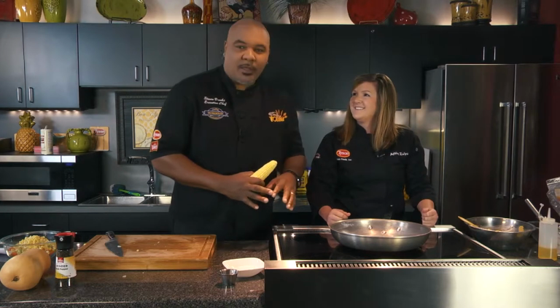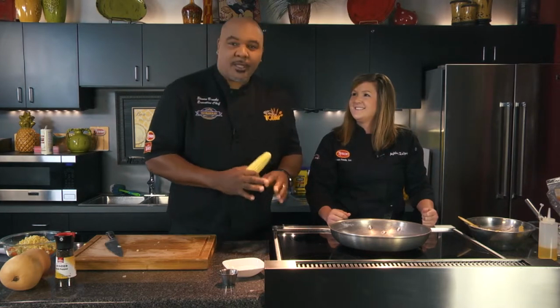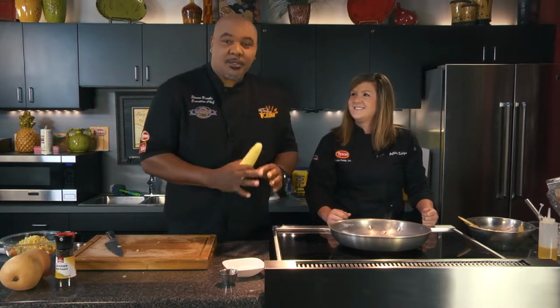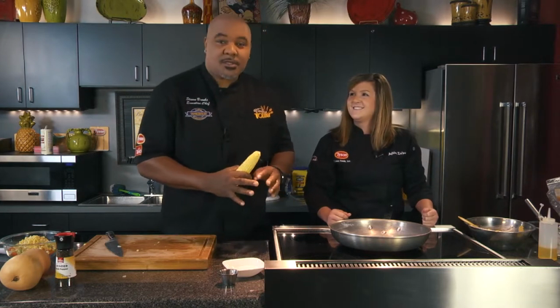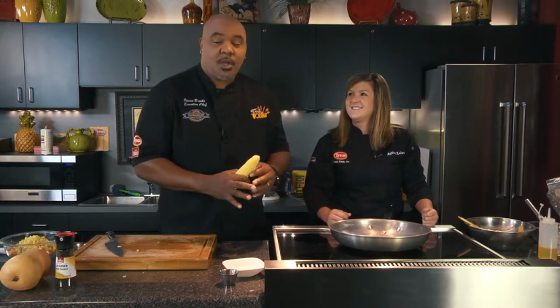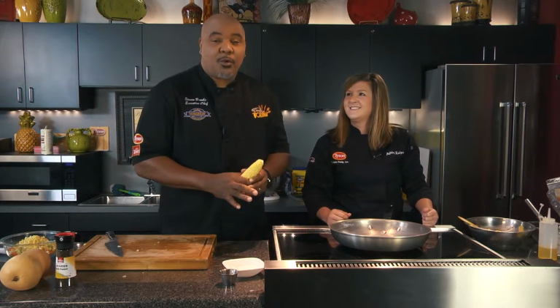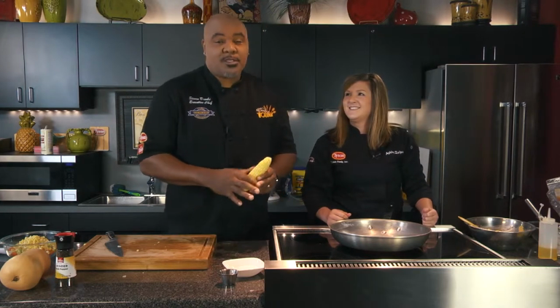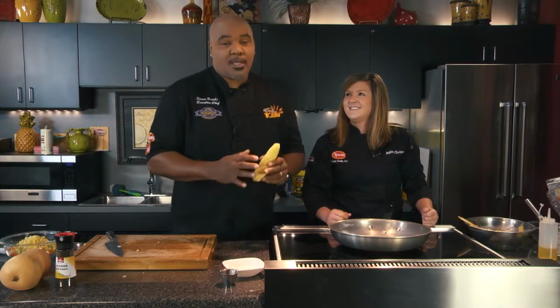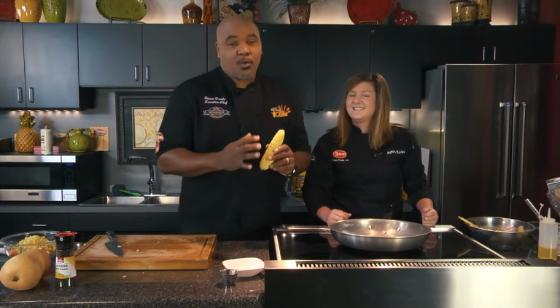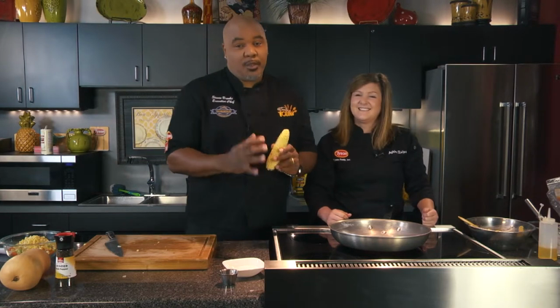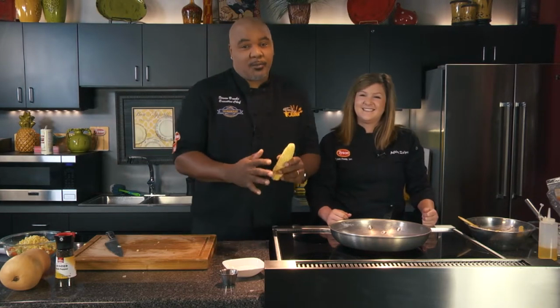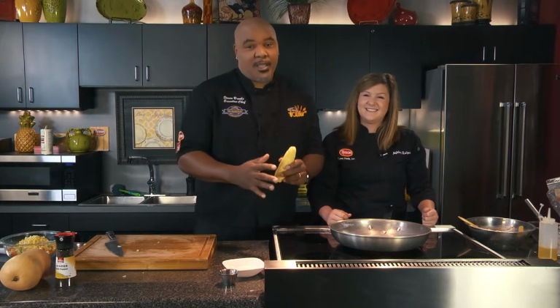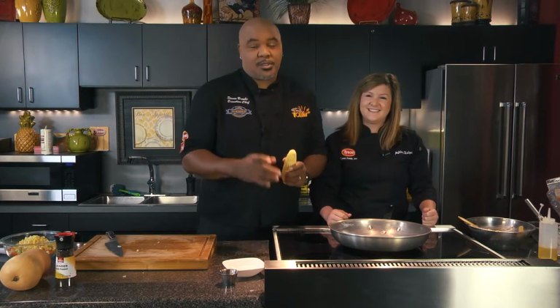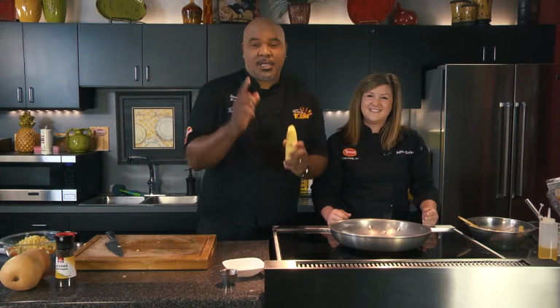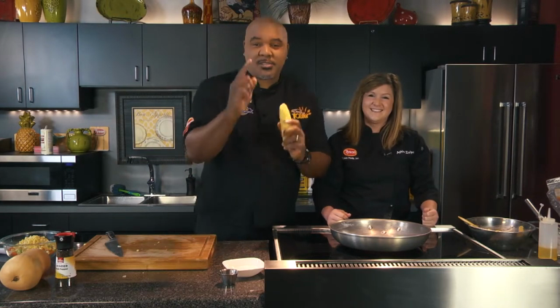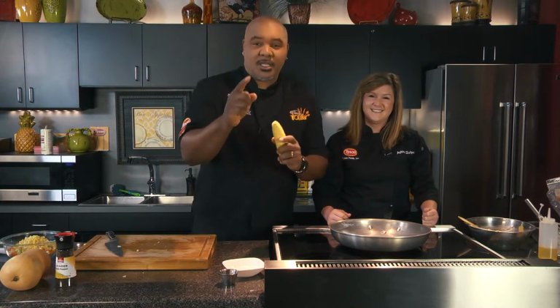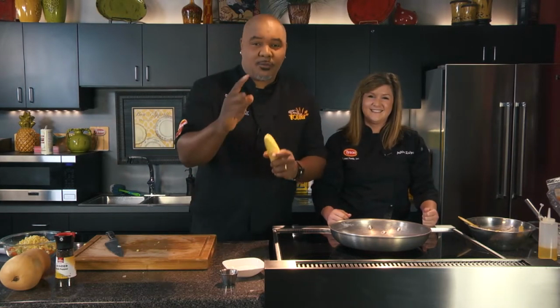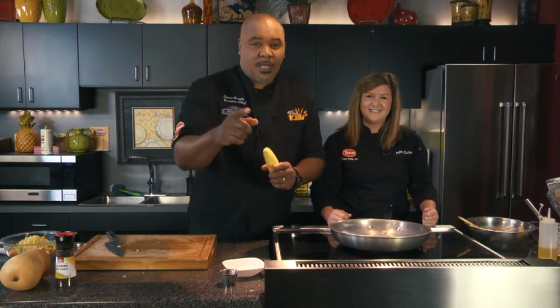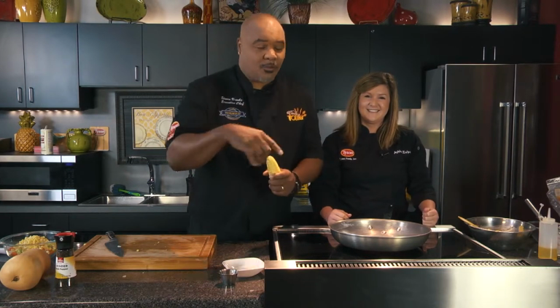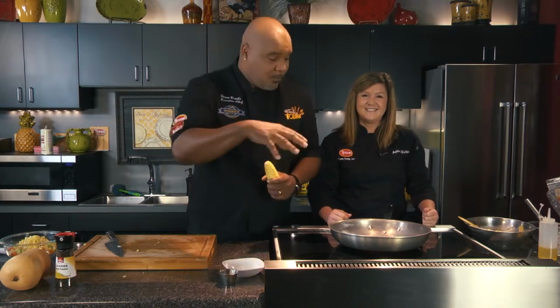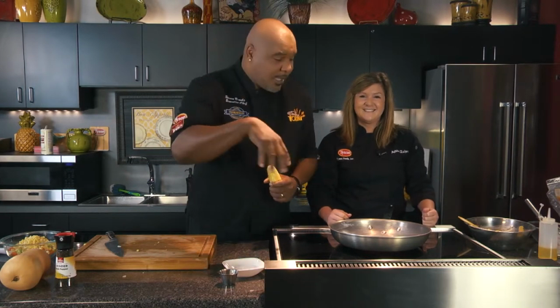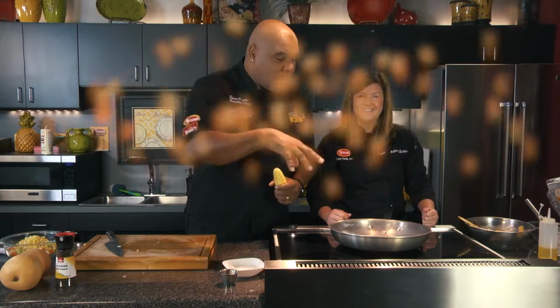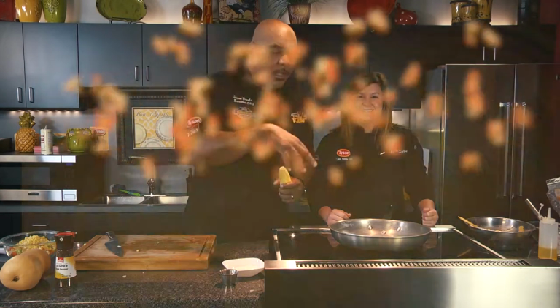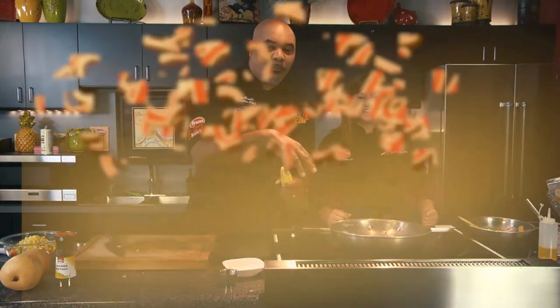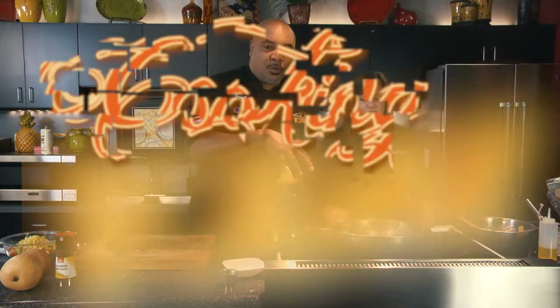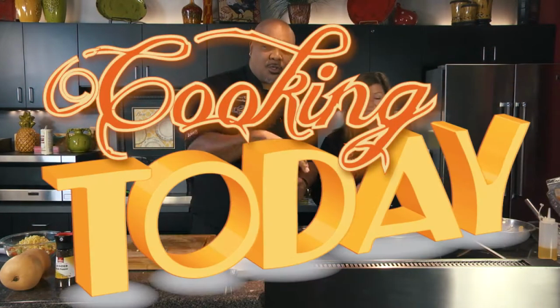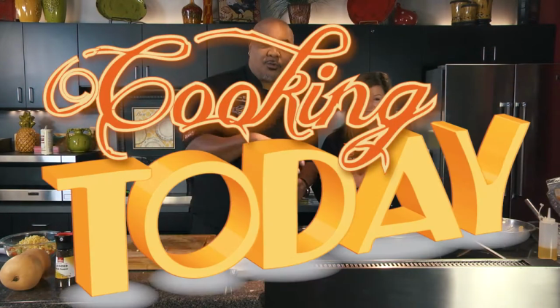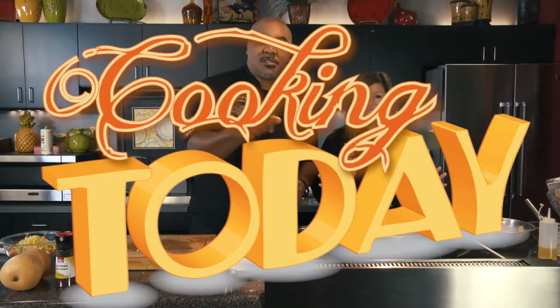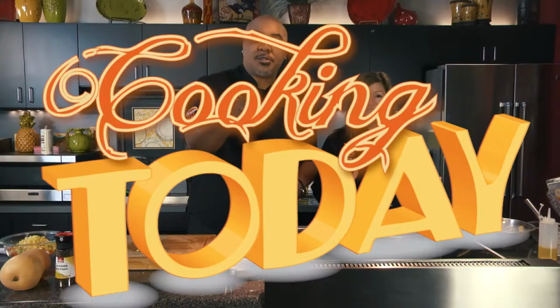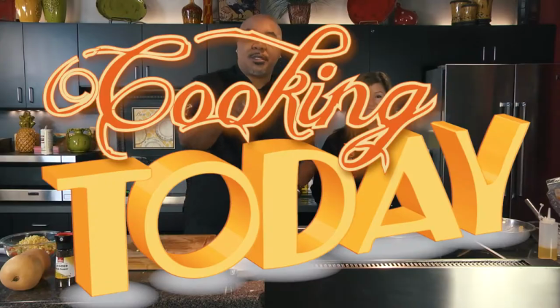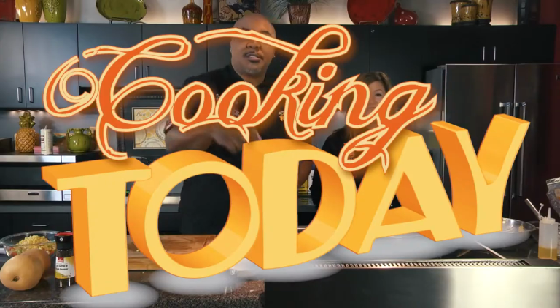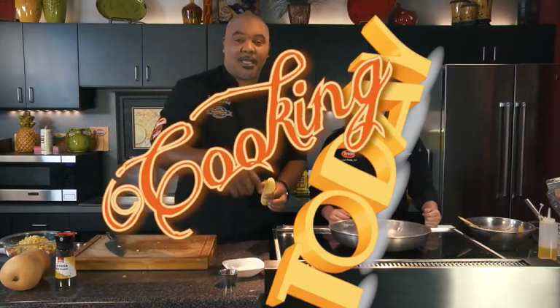While that cooks, we're going to take a quick break. We've got a whole lot more to do. This is Cooking Today.